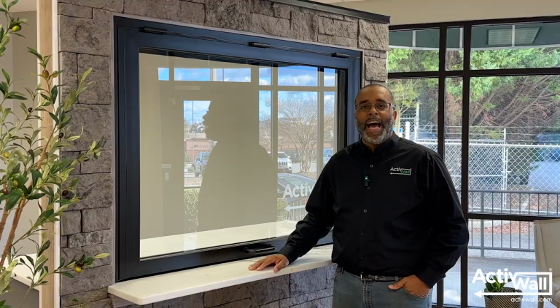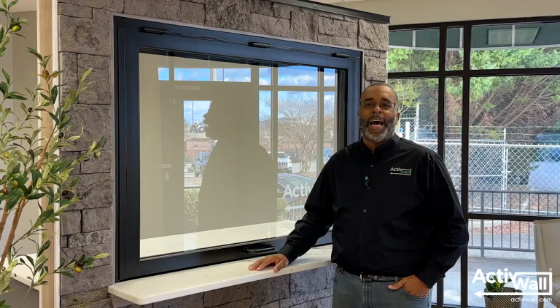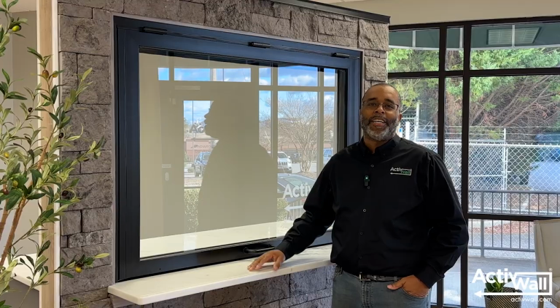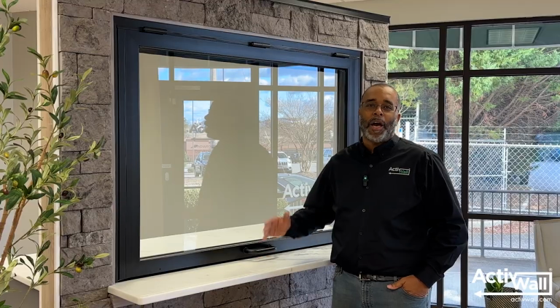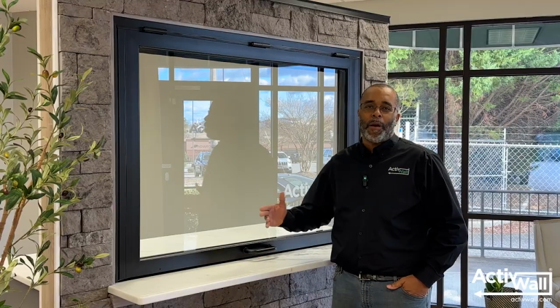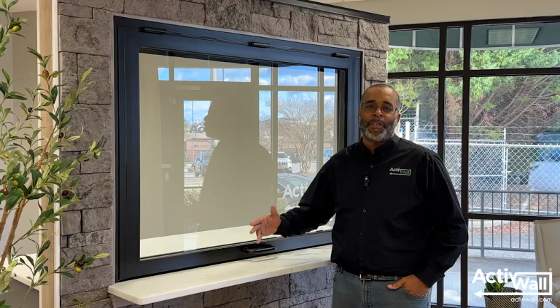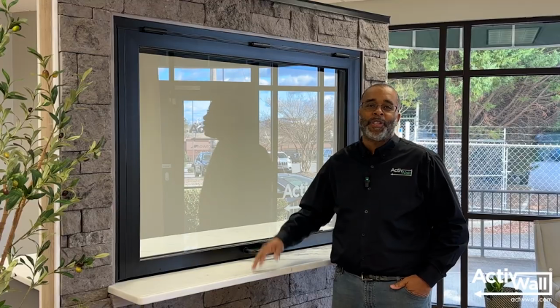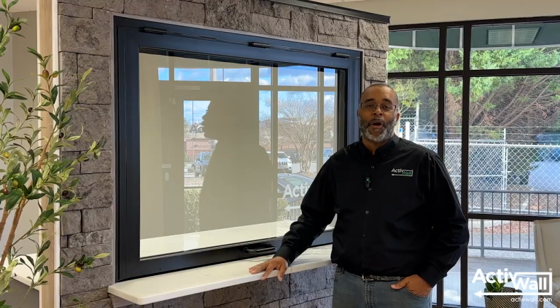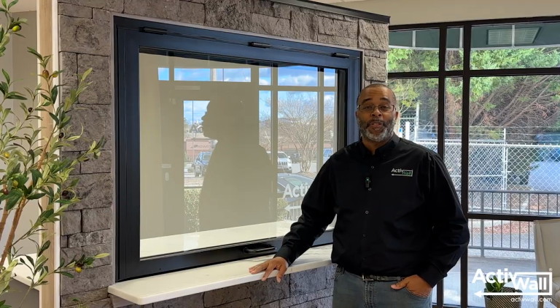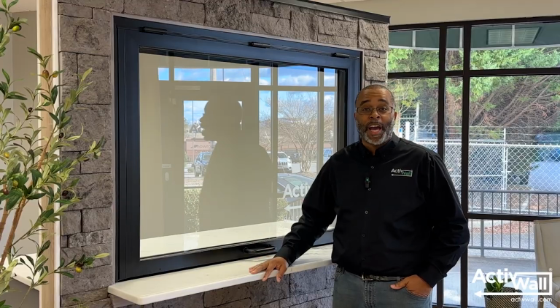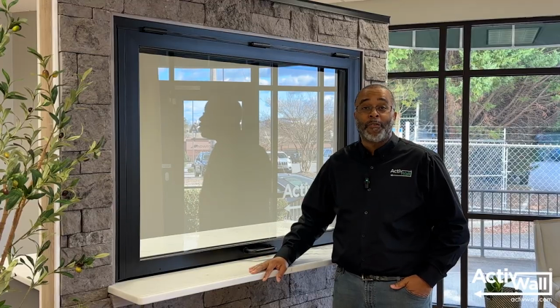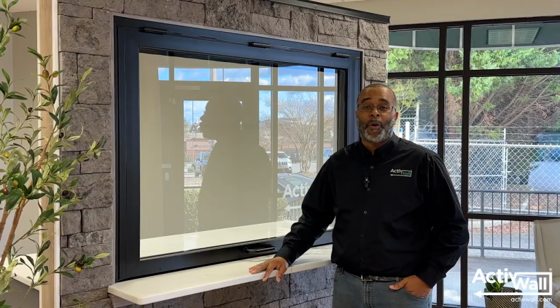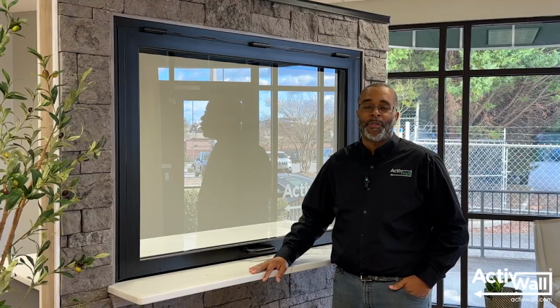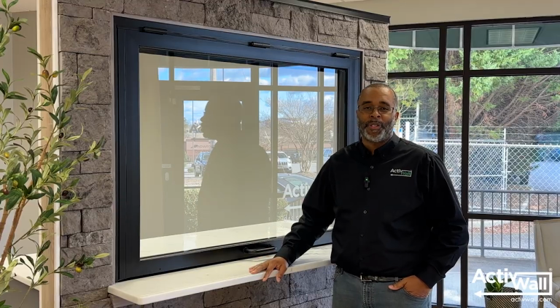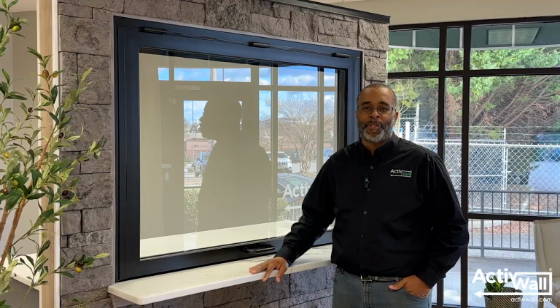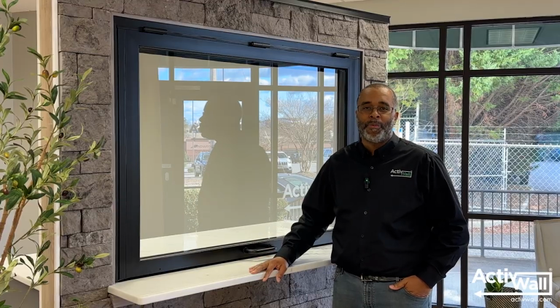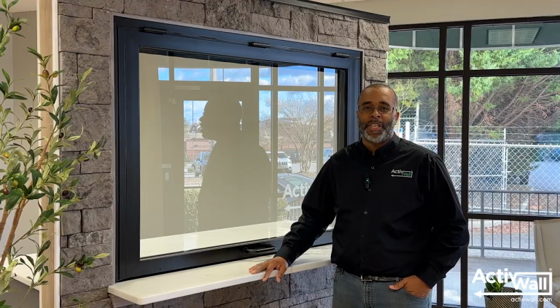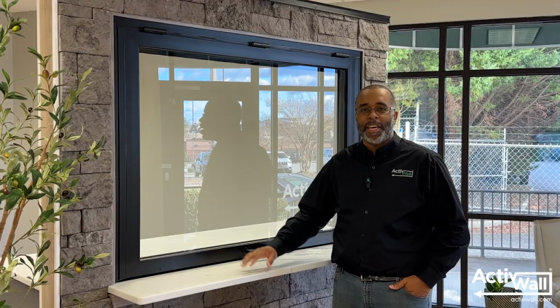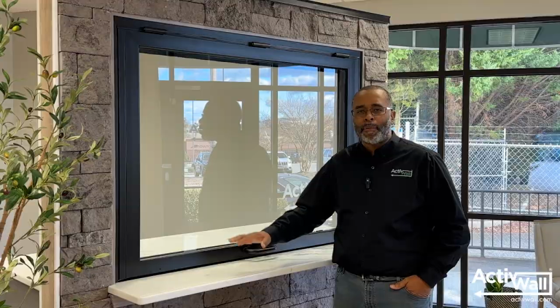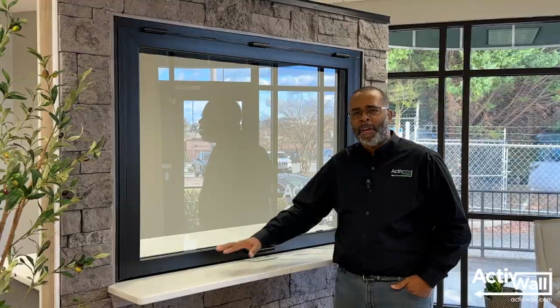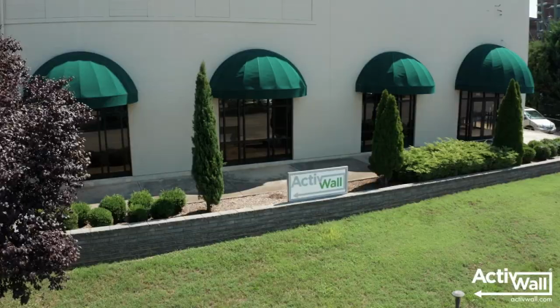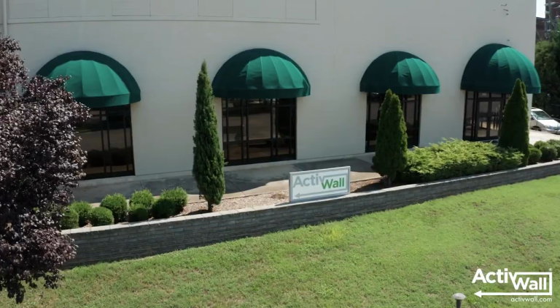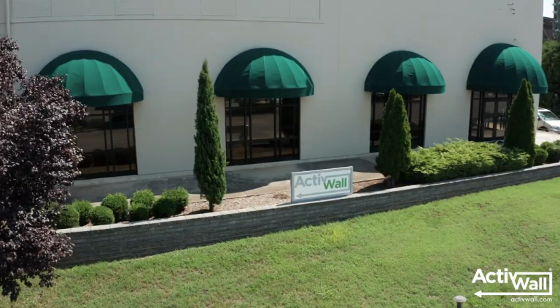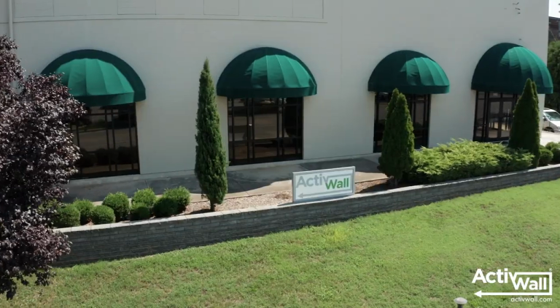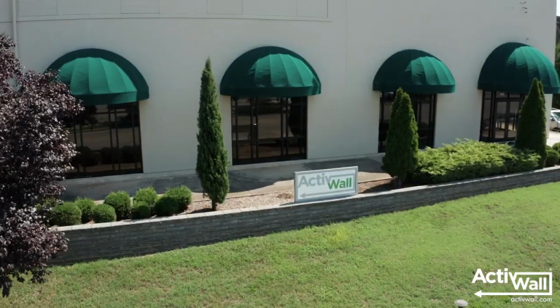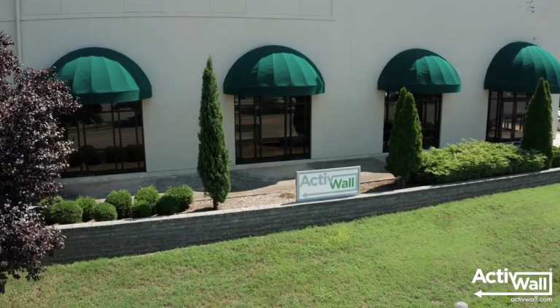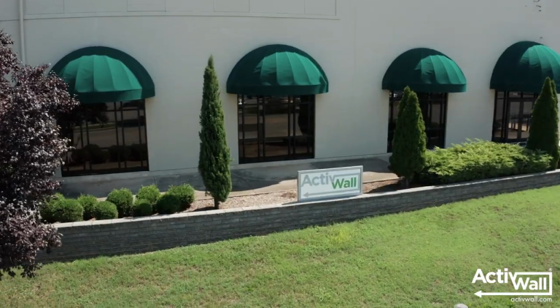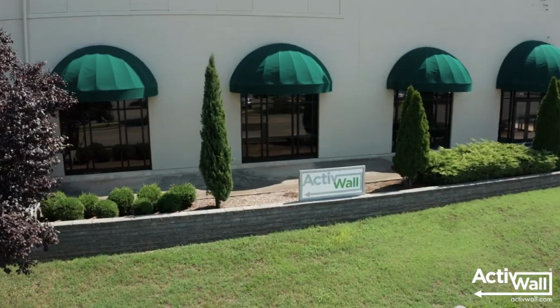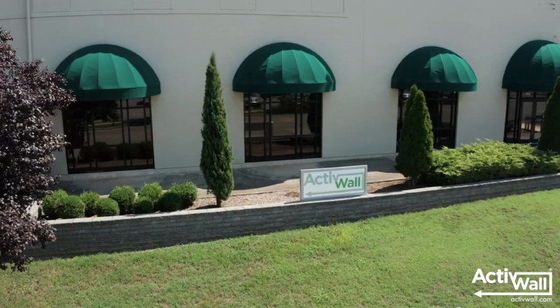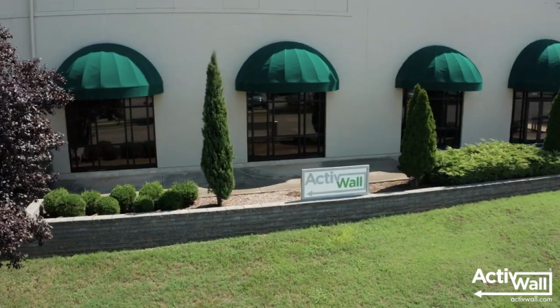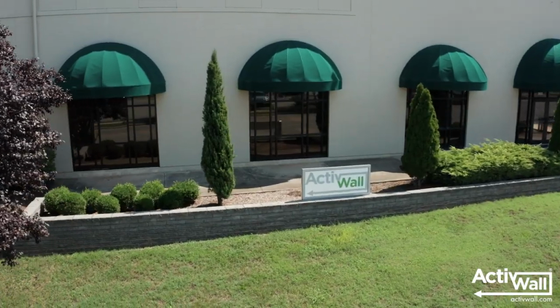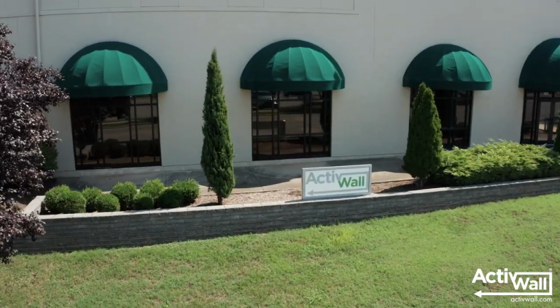Hi, I'm Cassell with Active Wall Systems, and I'm here in our showroom in Martinsville, Virginia.